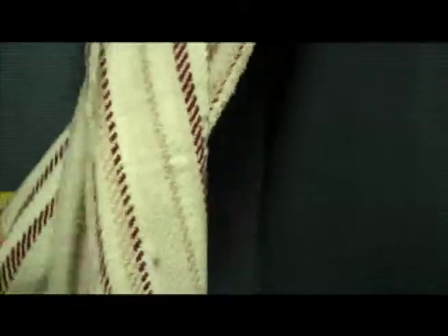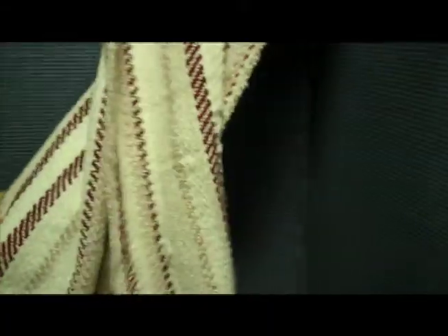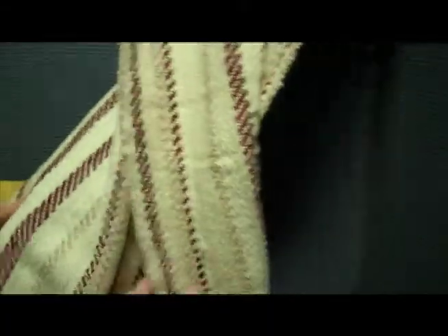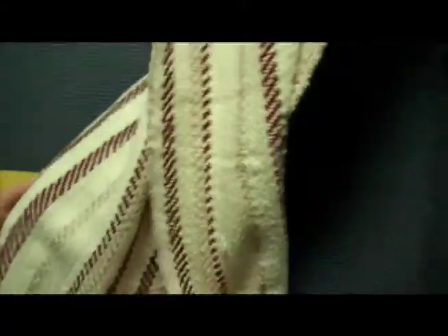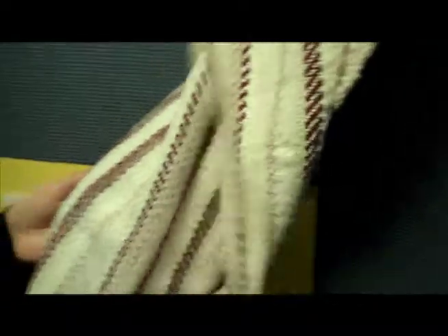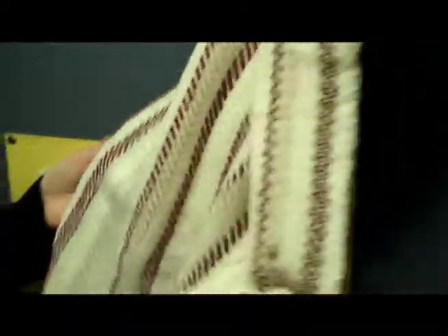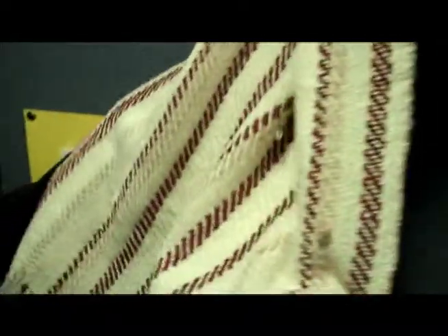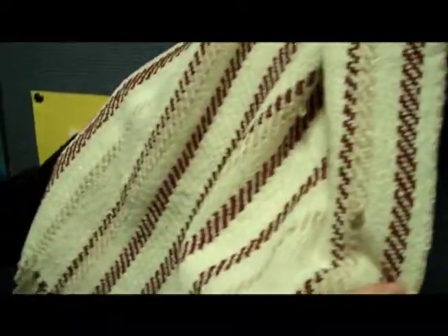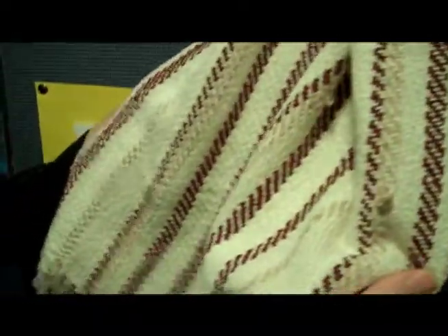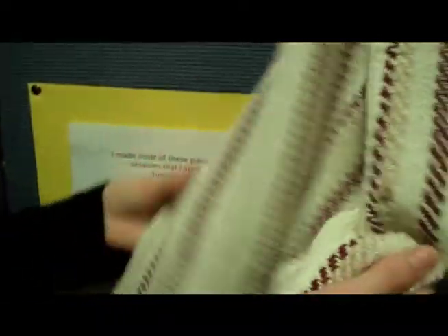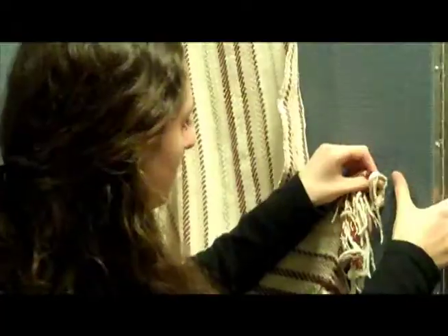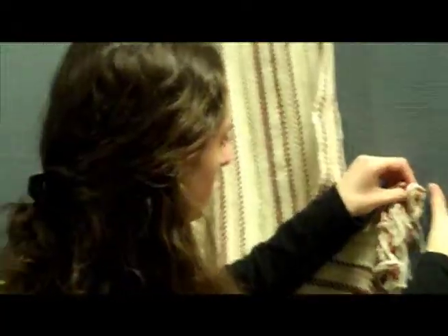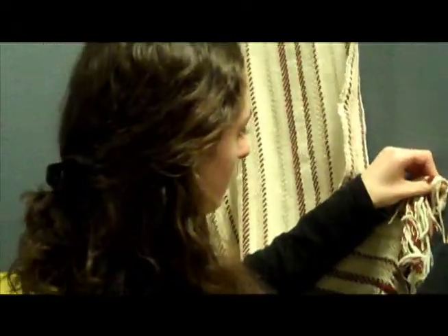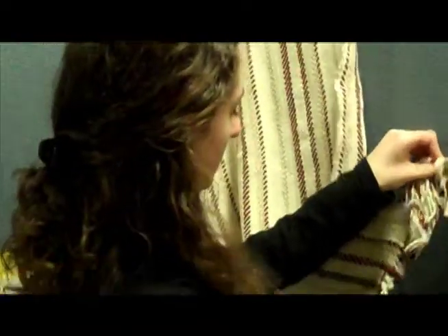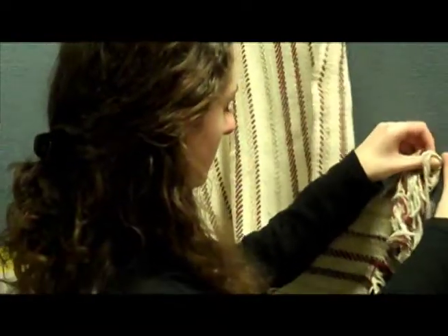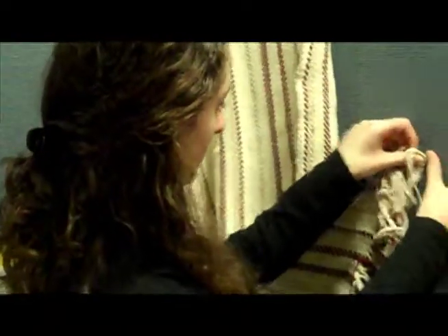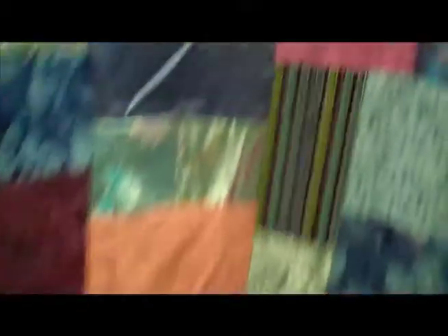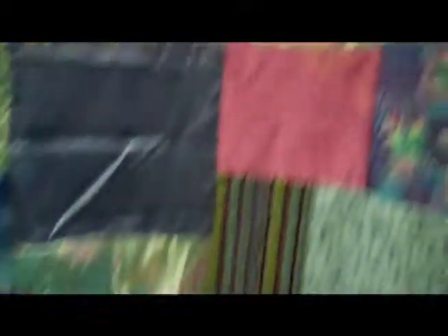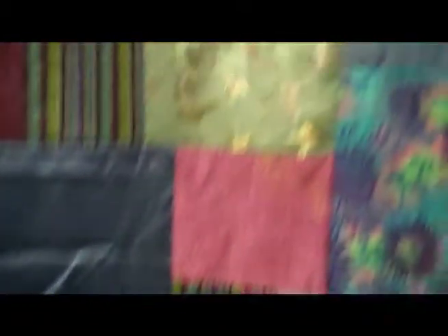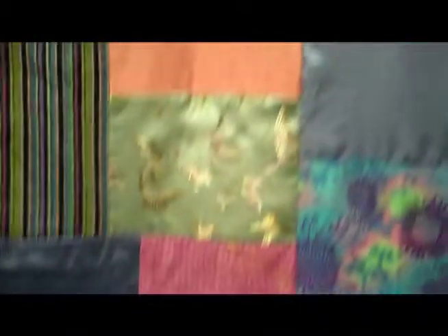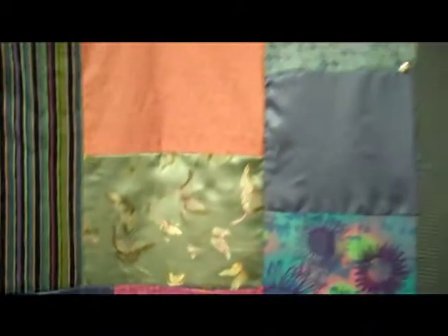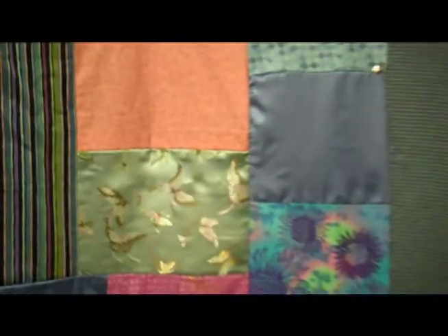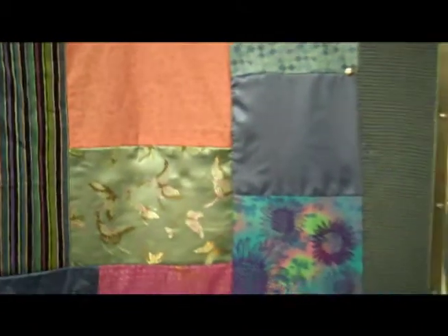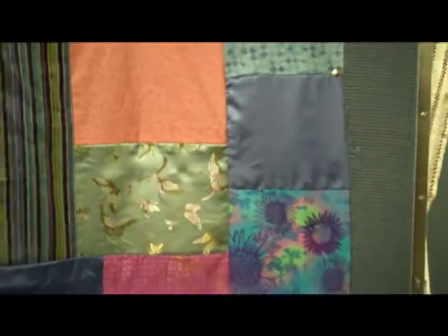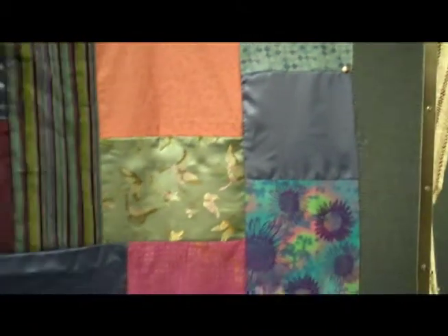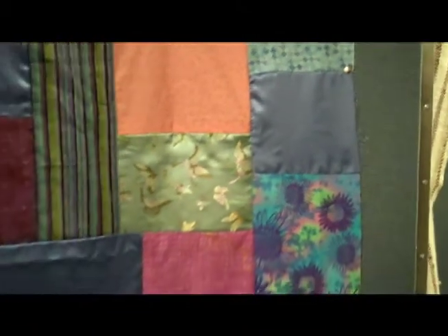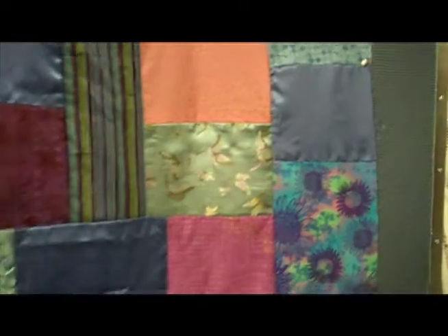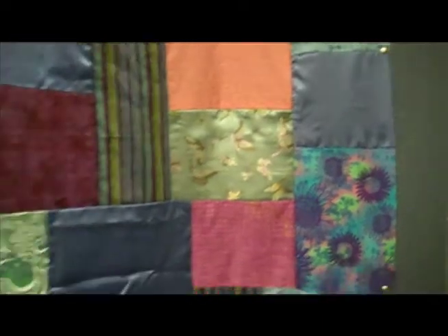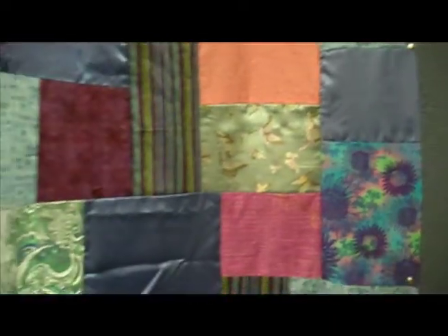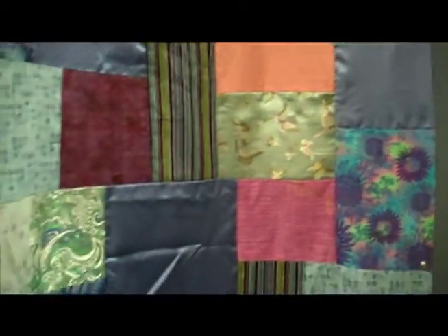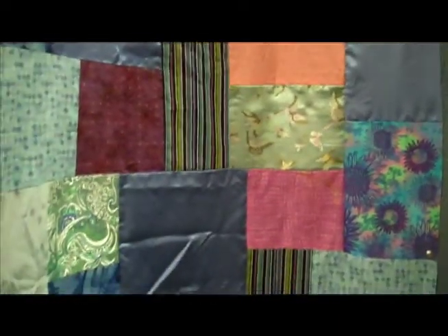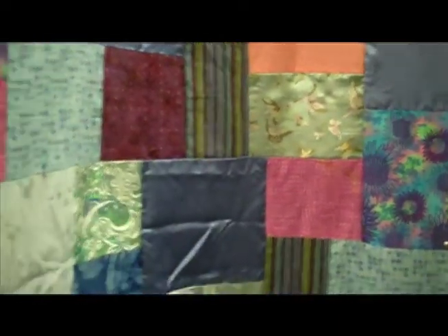This is a shawl I wove. It's chenille and raw silk. It's the front of a soon-to-be quilt. It's hand-sewn.